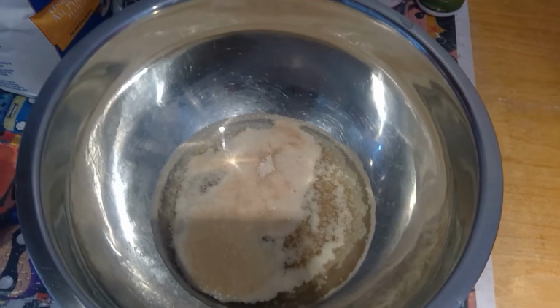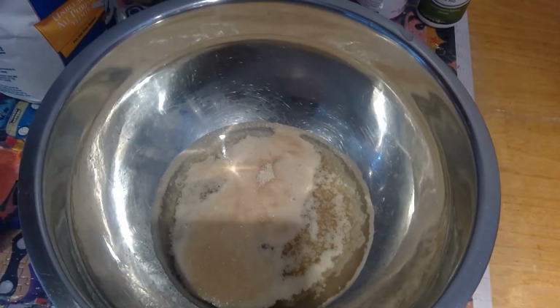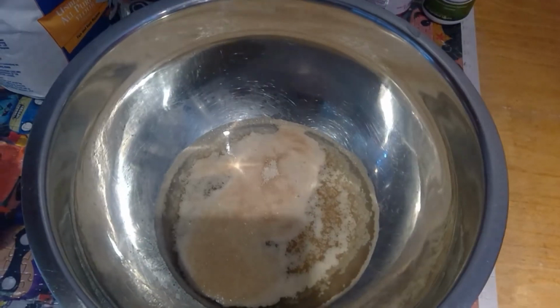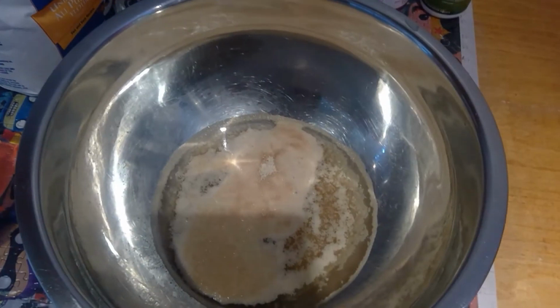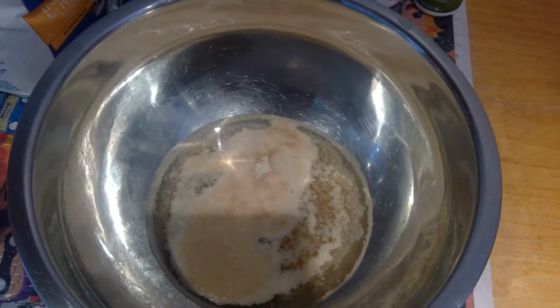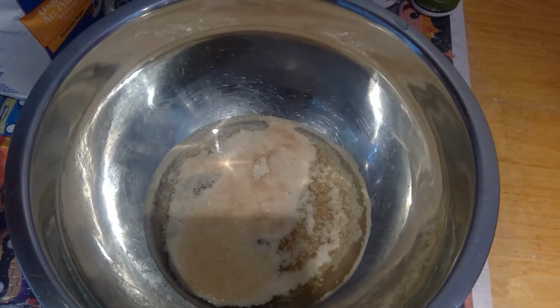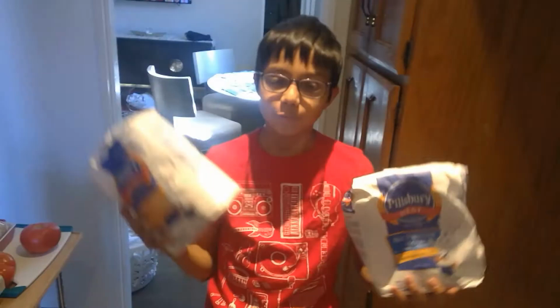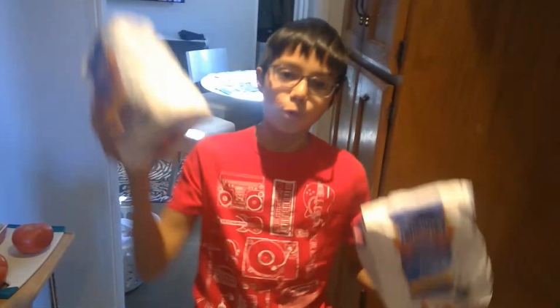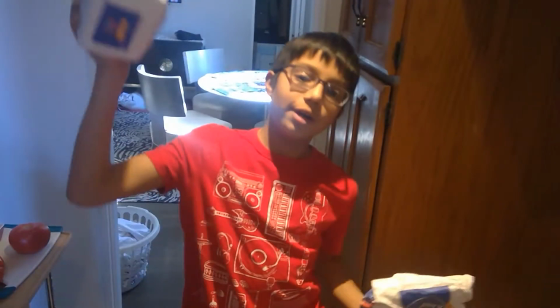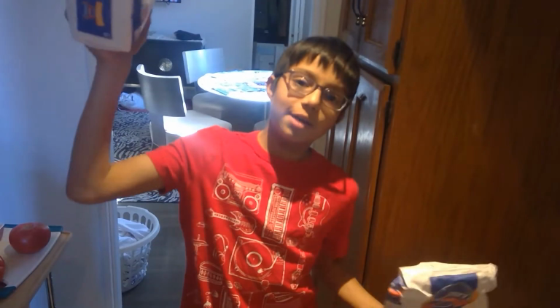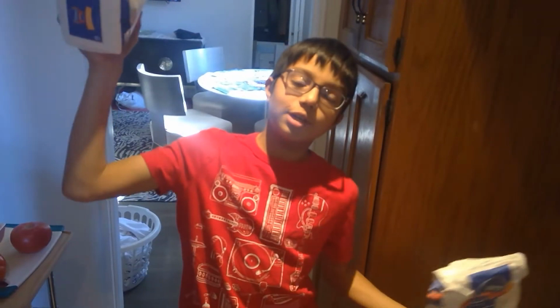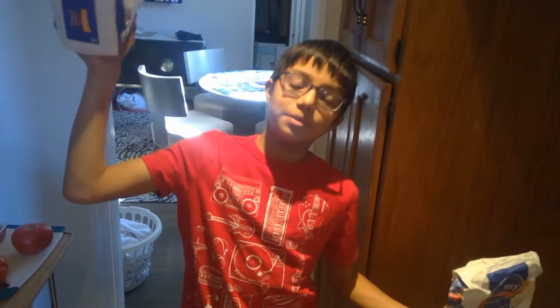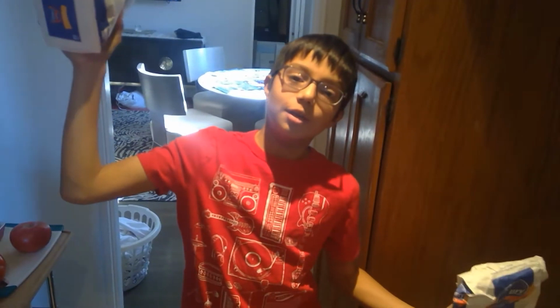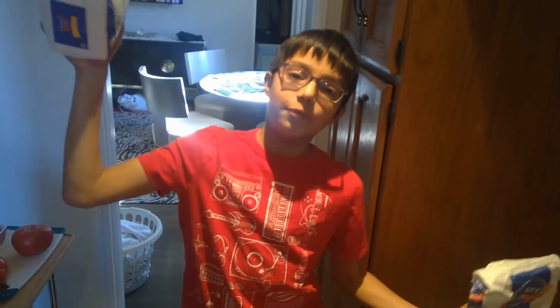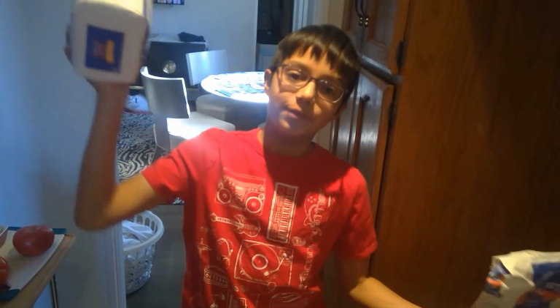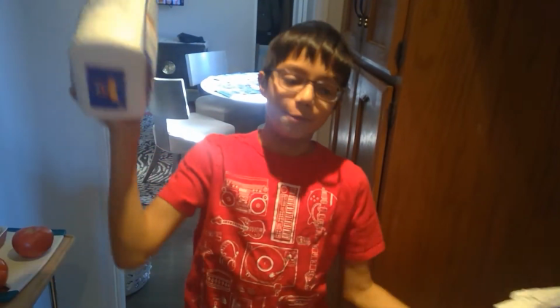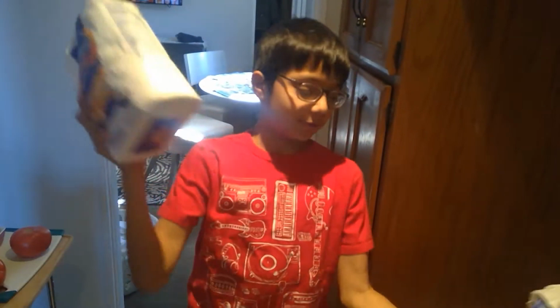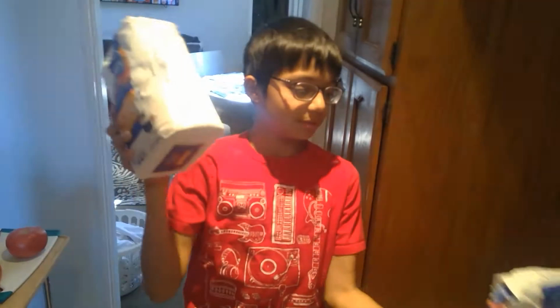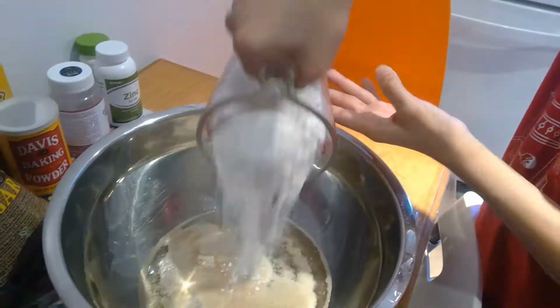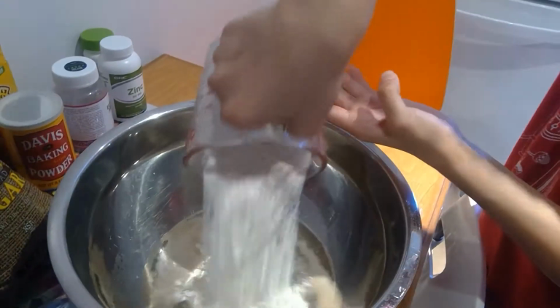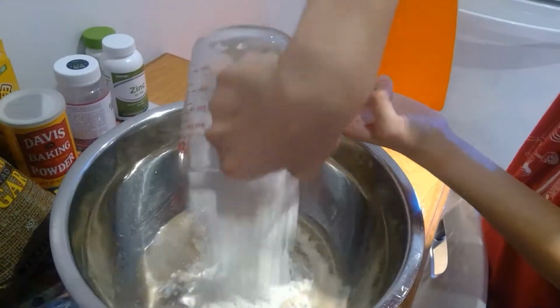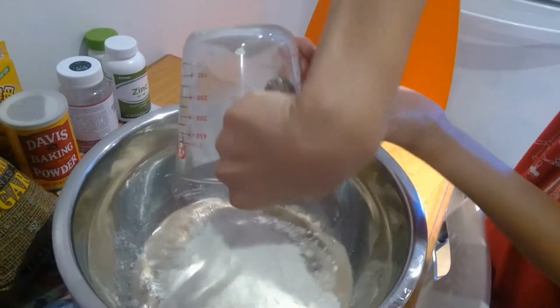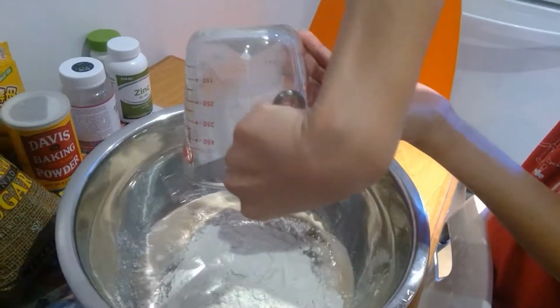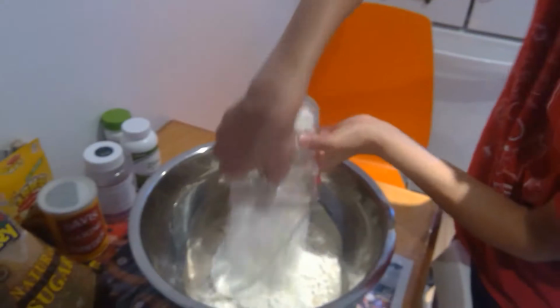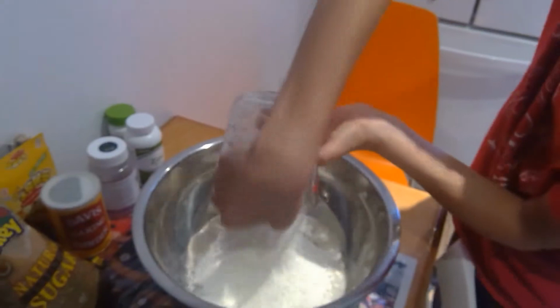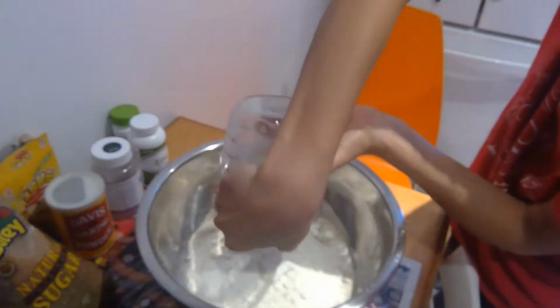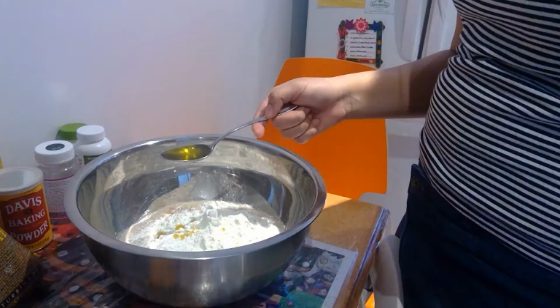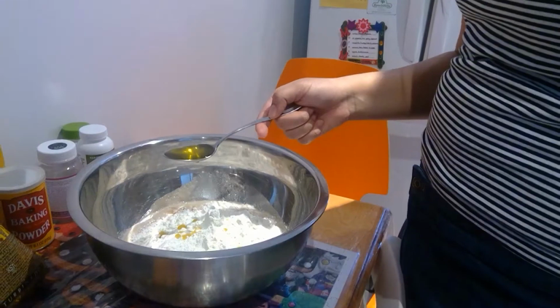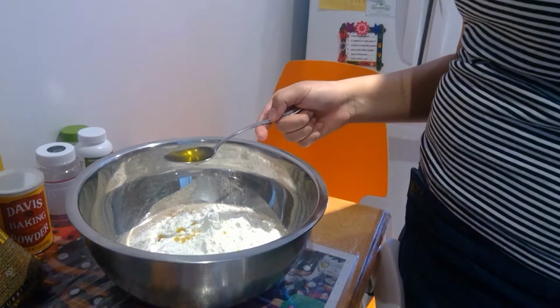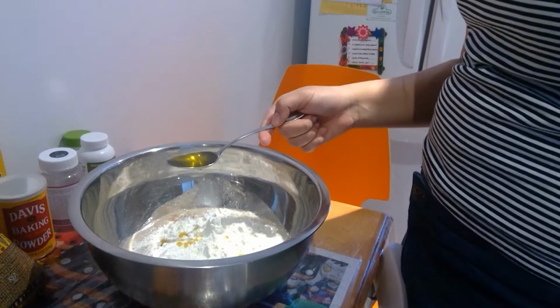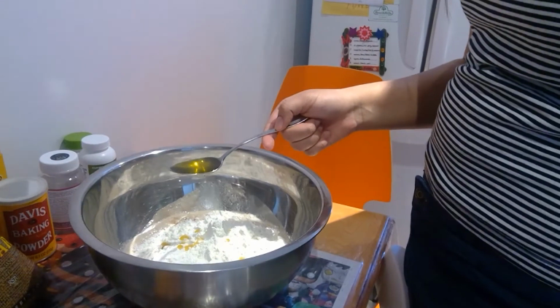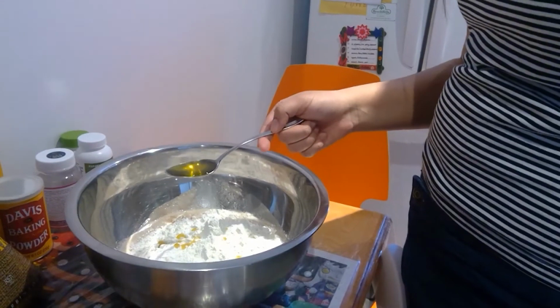Let it rest for 5 minutes. Boom, that's what it should look like. Then add 1 and a half cups of flour and 2 tablespoons of oil.